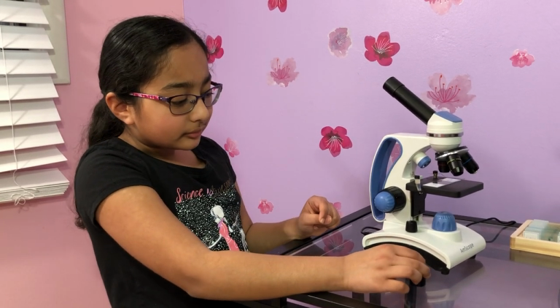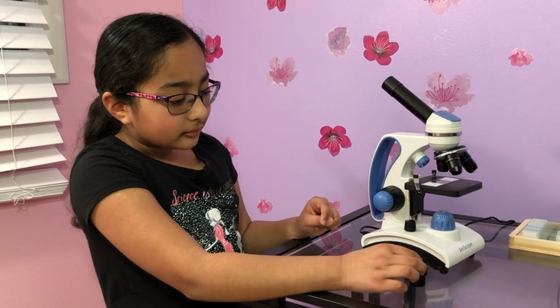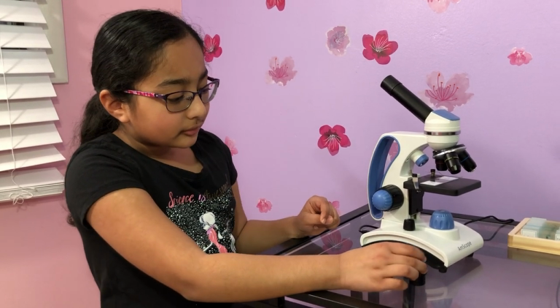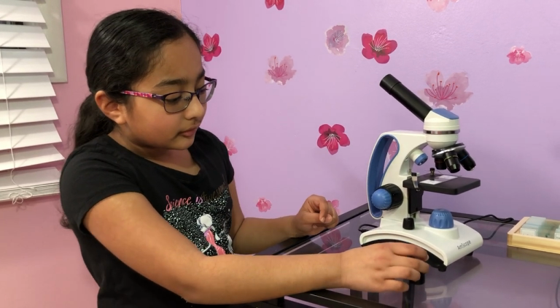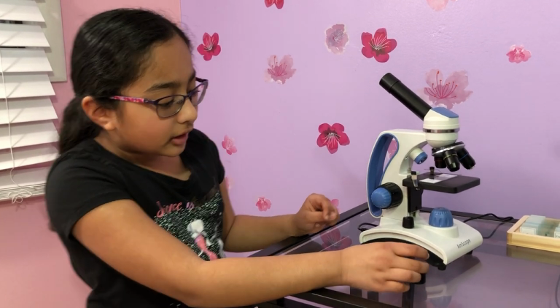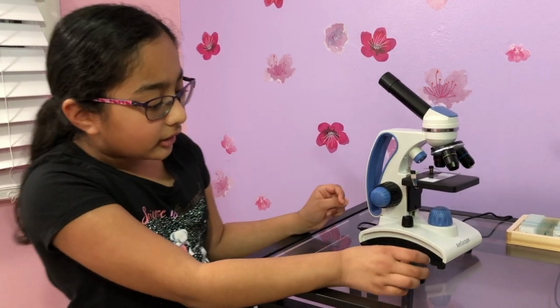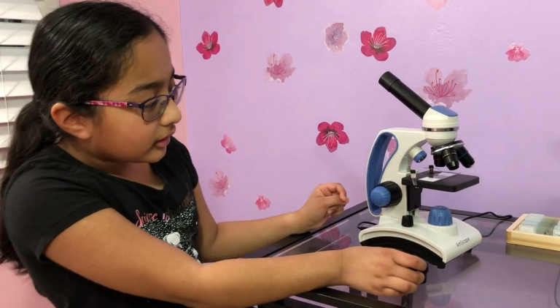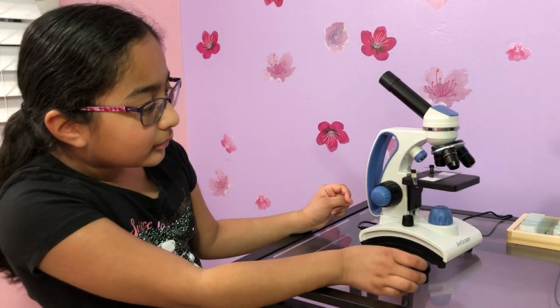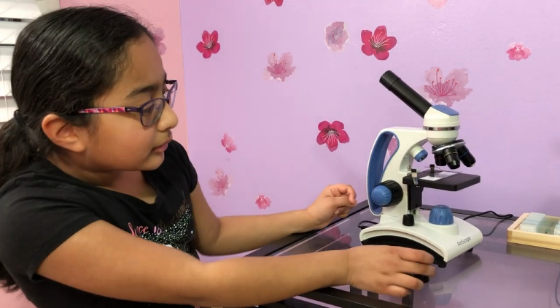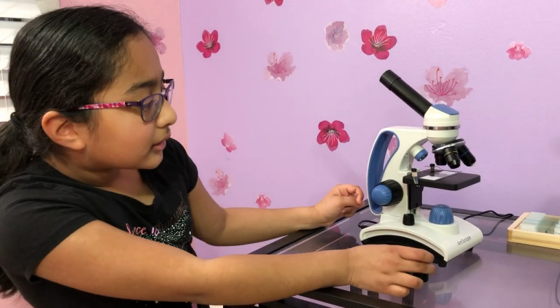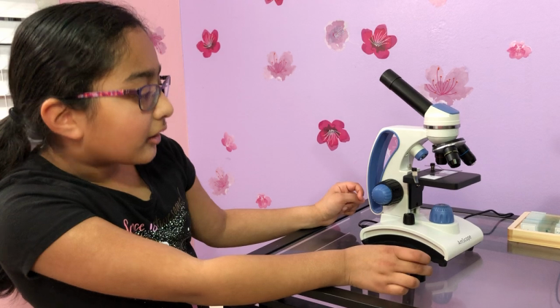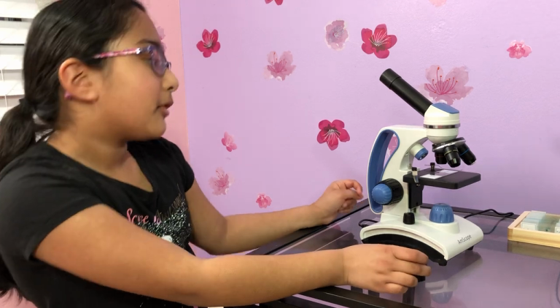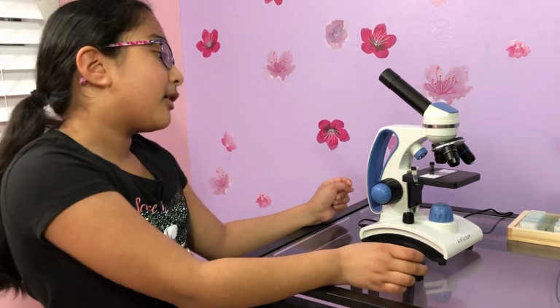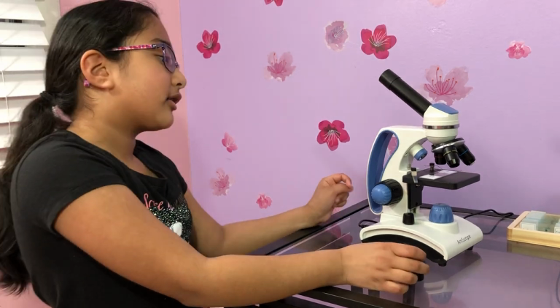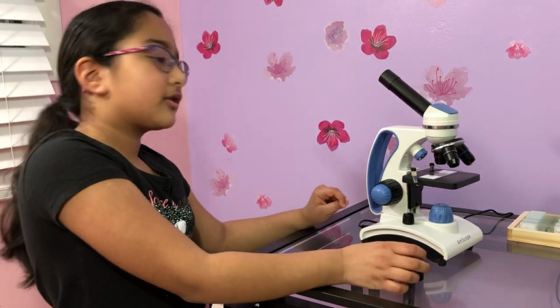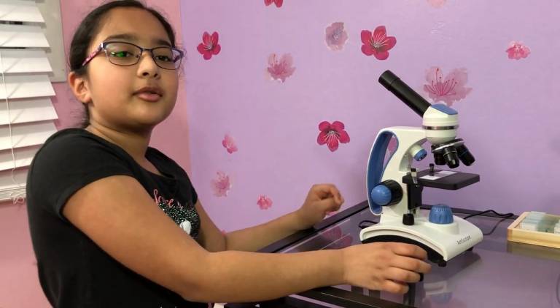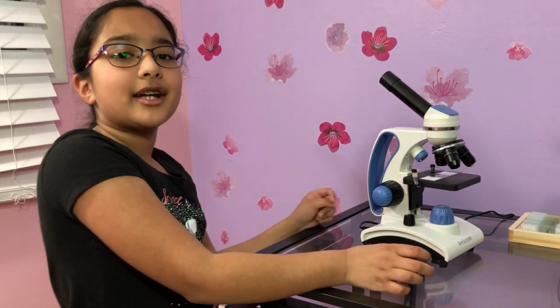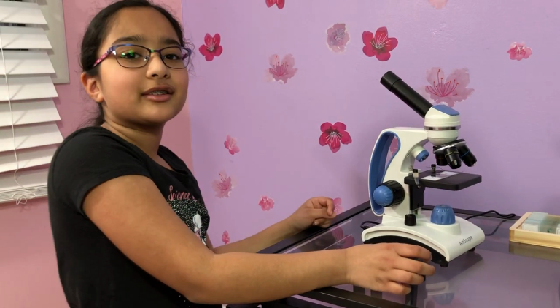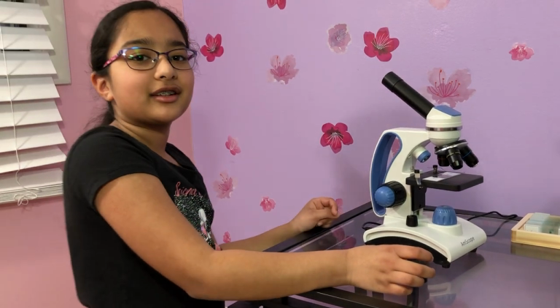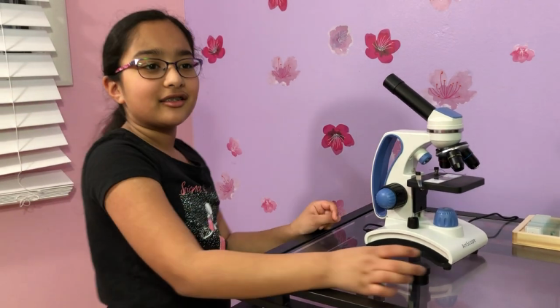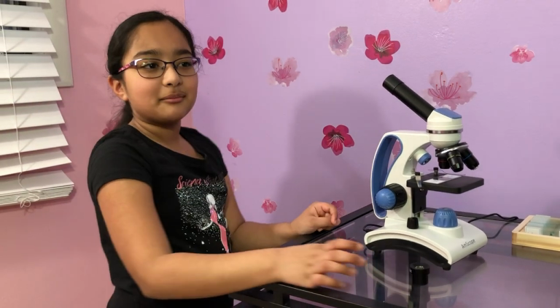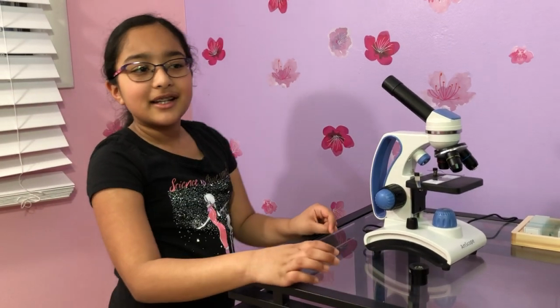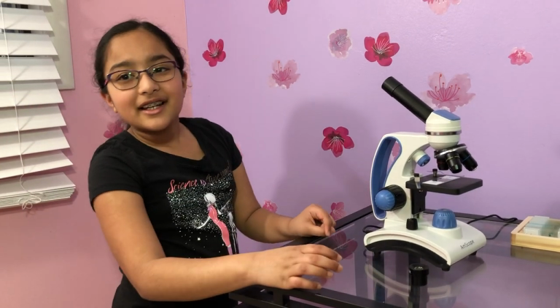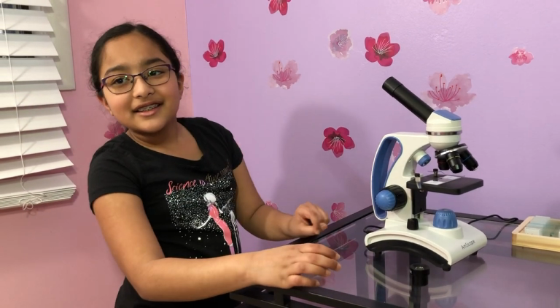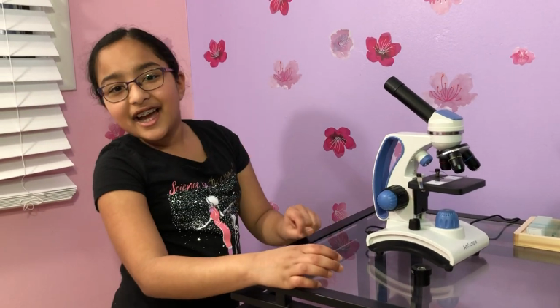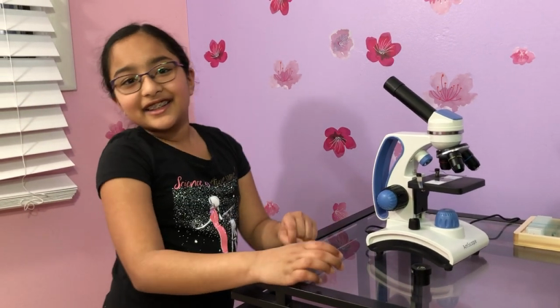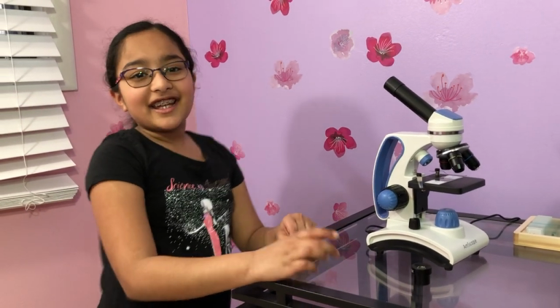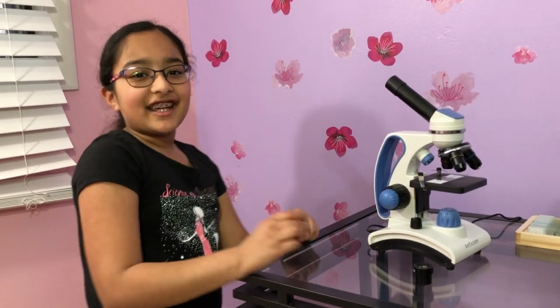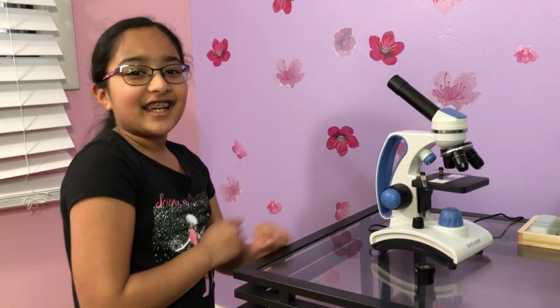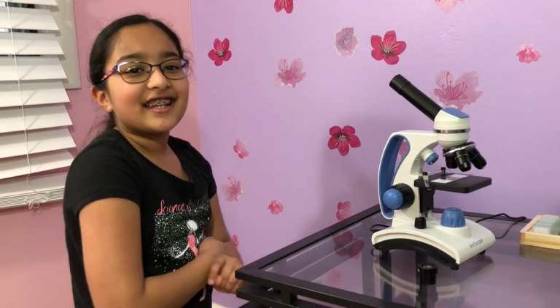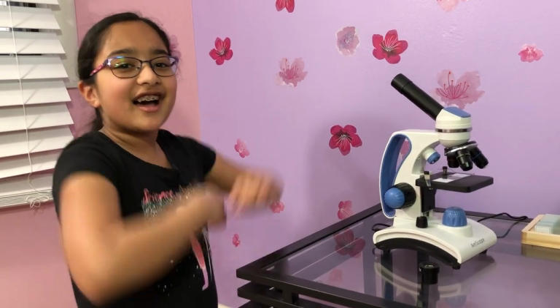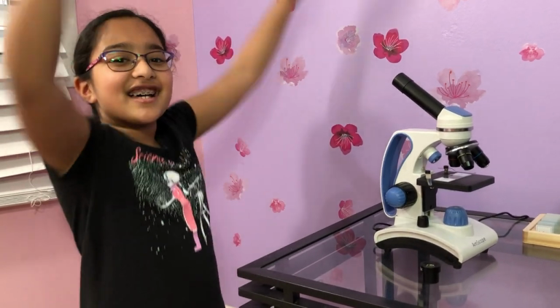And those are the parts of a microscope. Science is awesome!